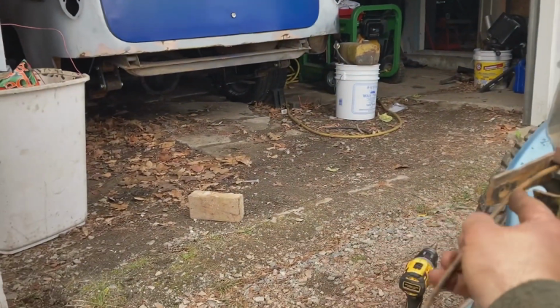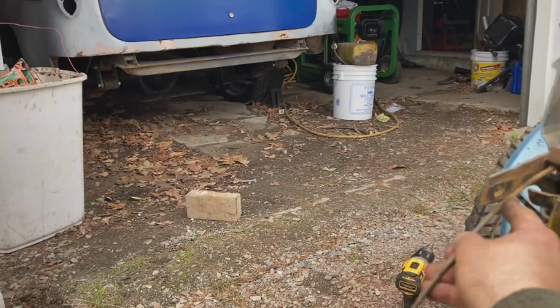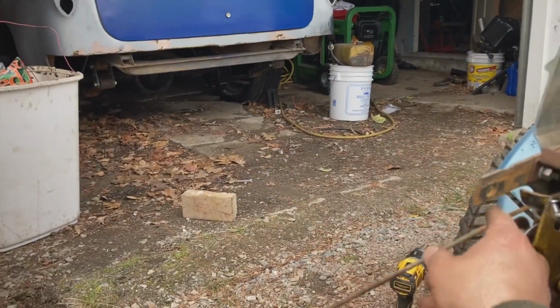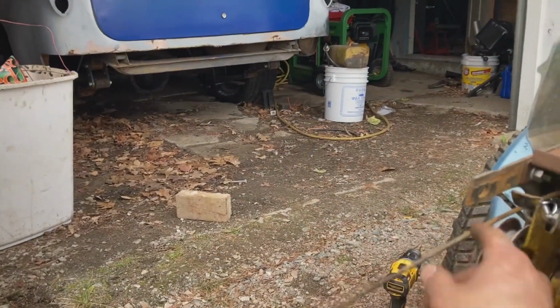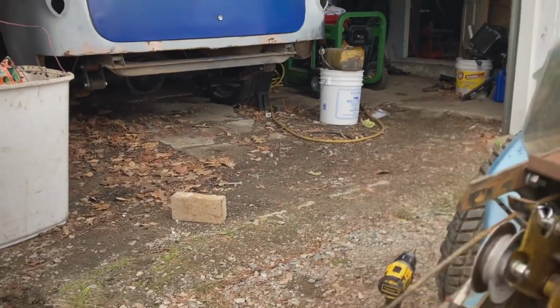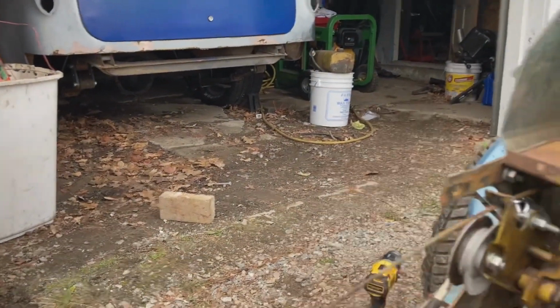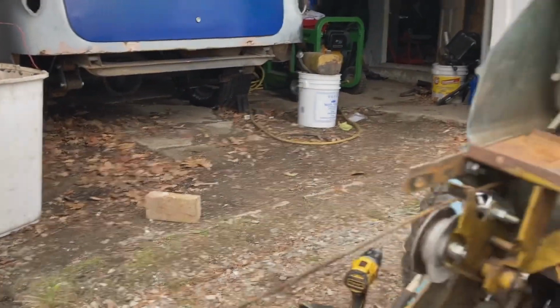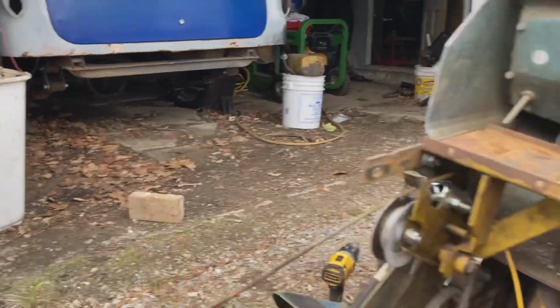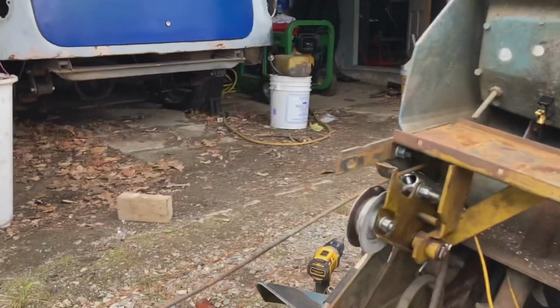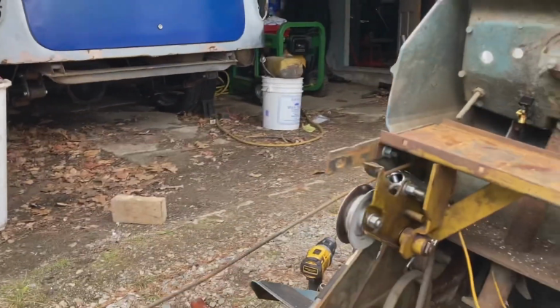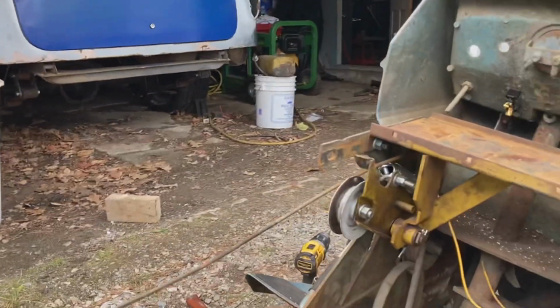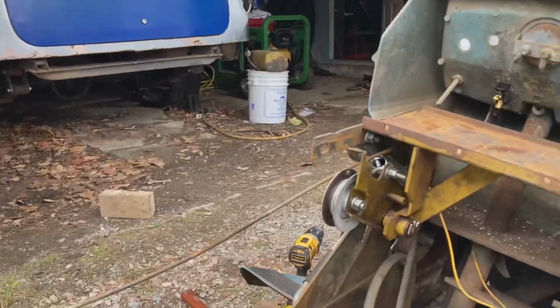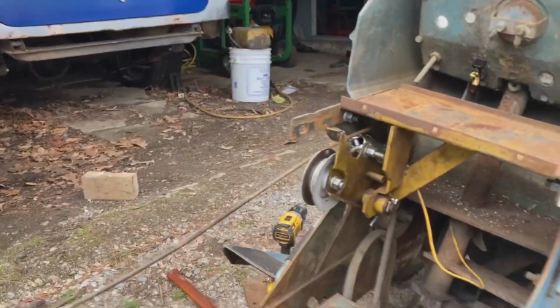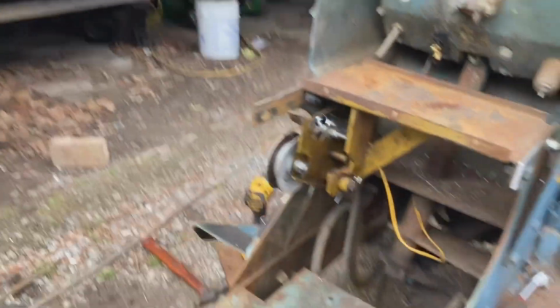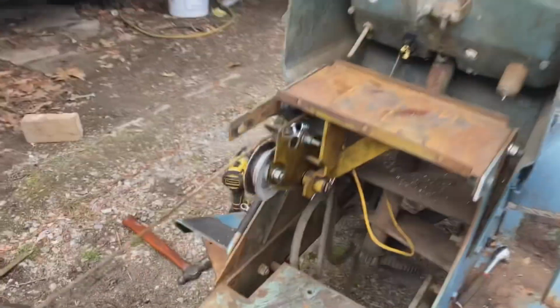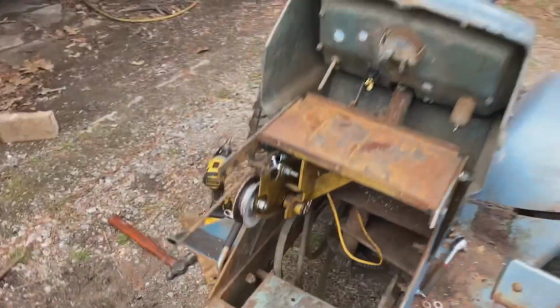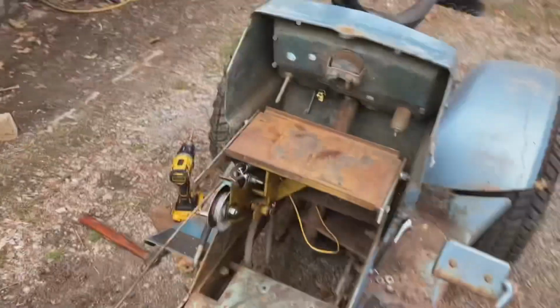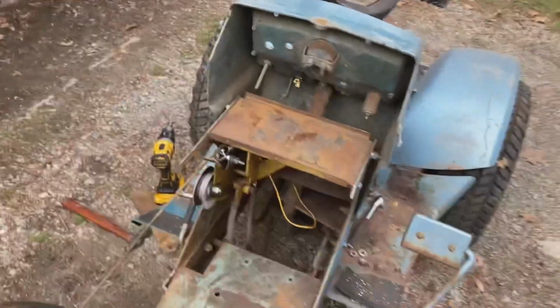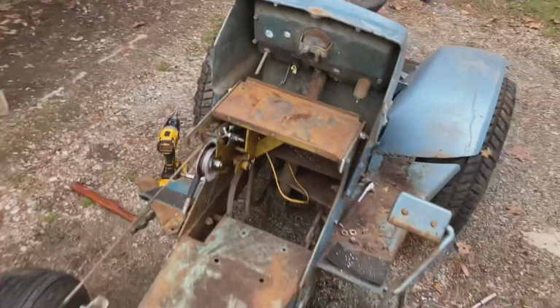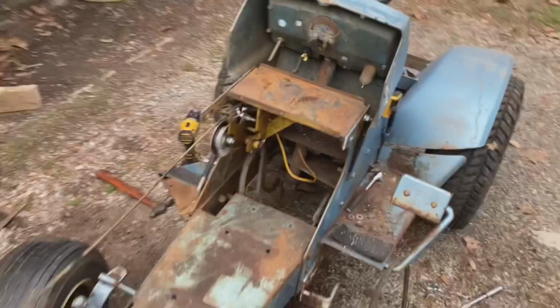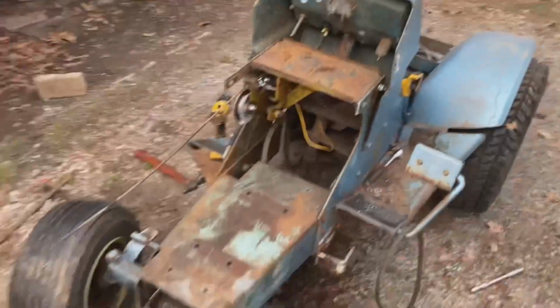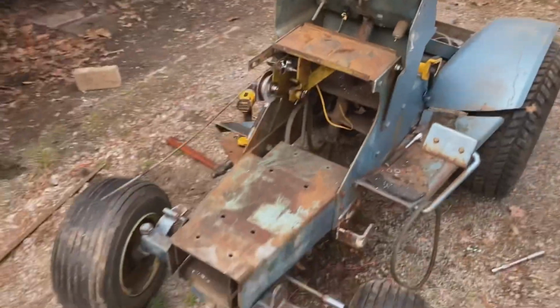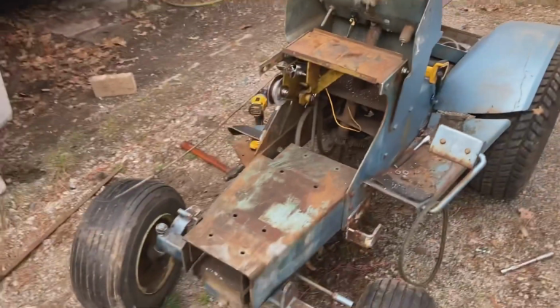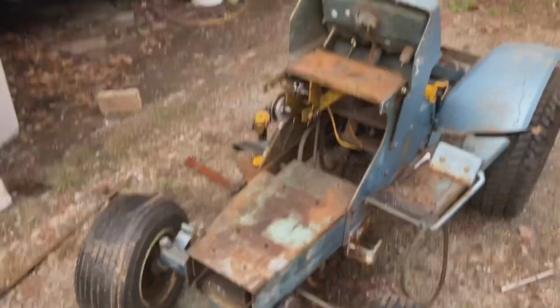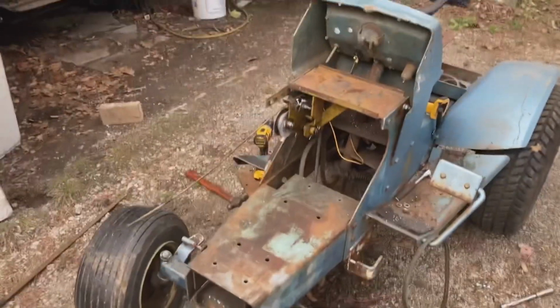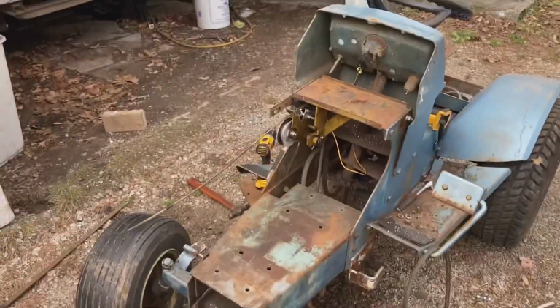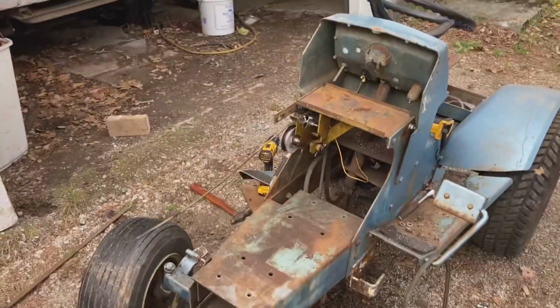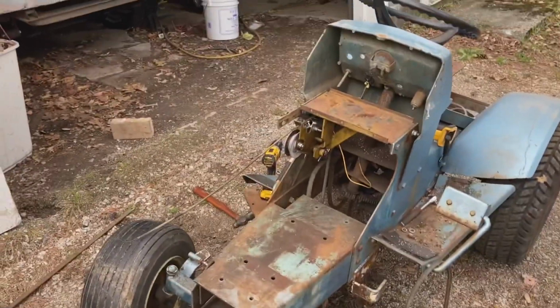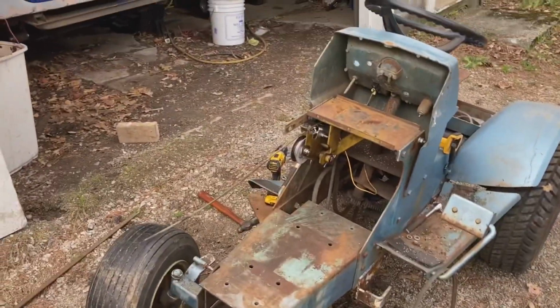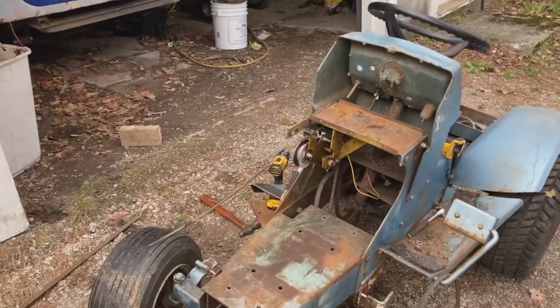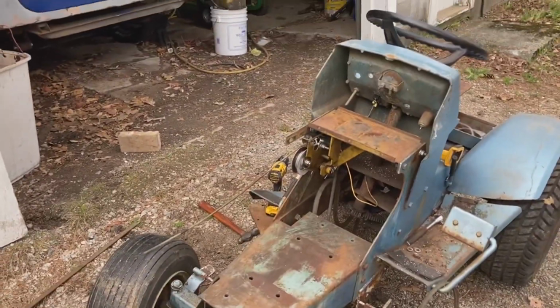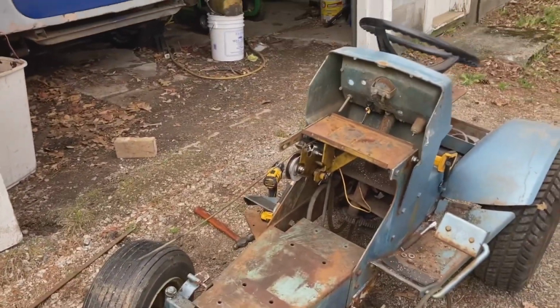I'm going to reuse the original throttle cable on this thing. So I'm ready to drop that motor in and bolt her down.